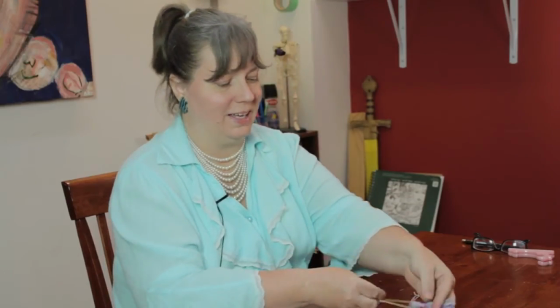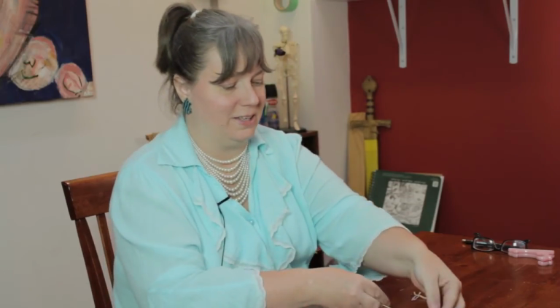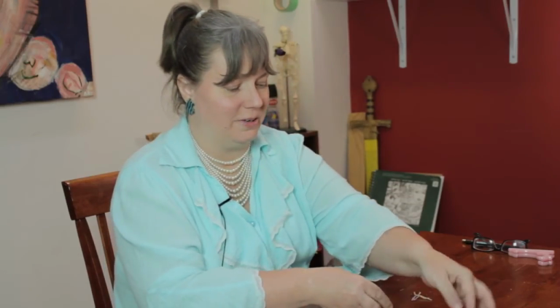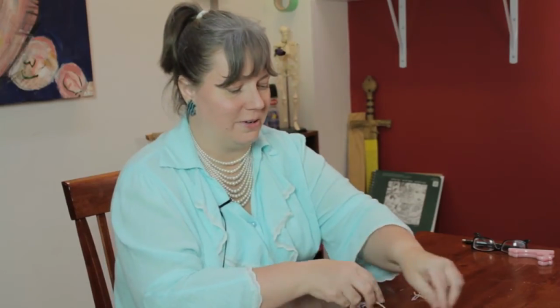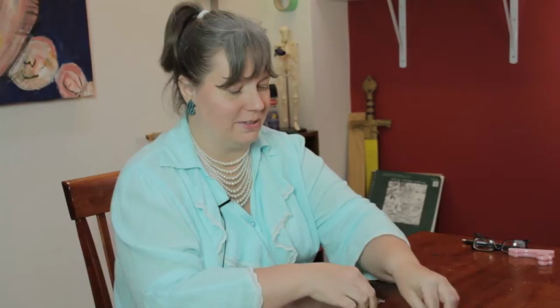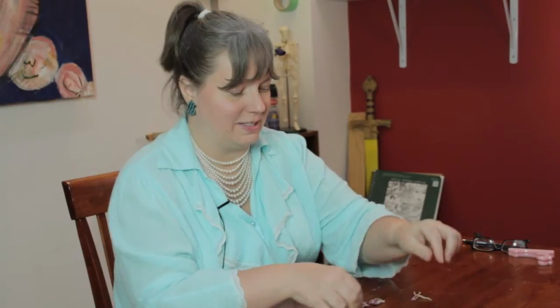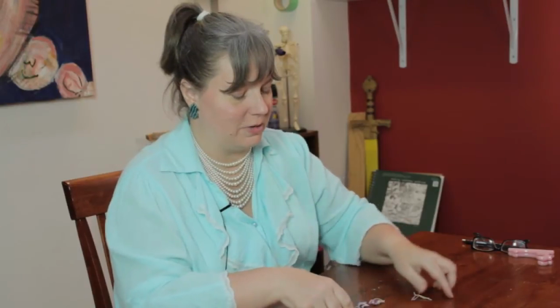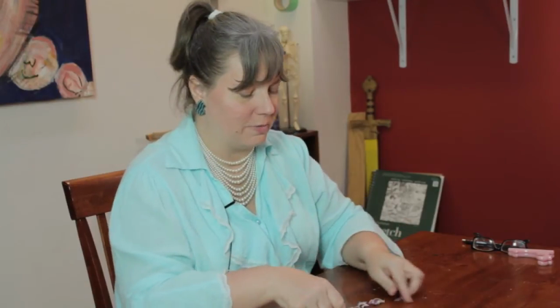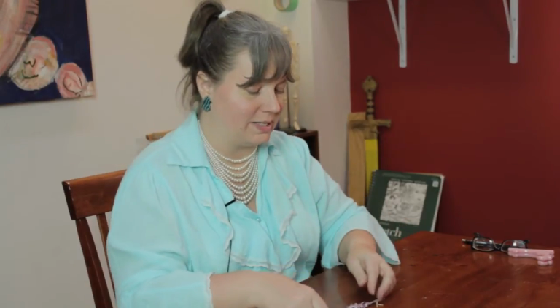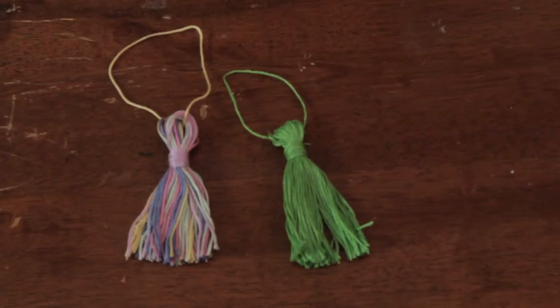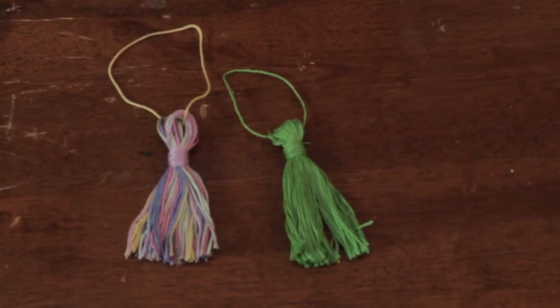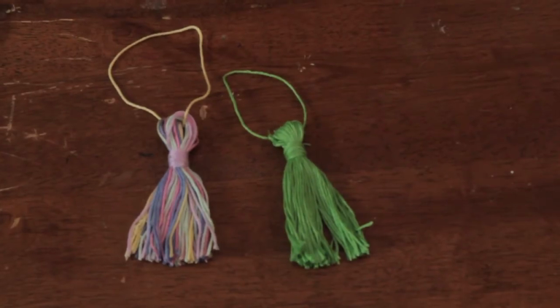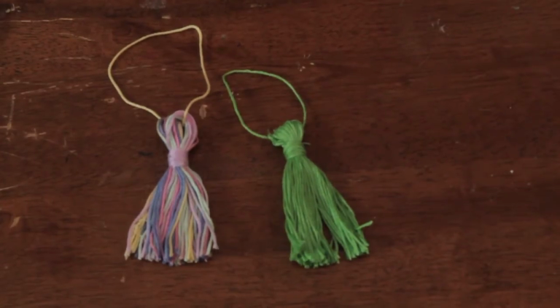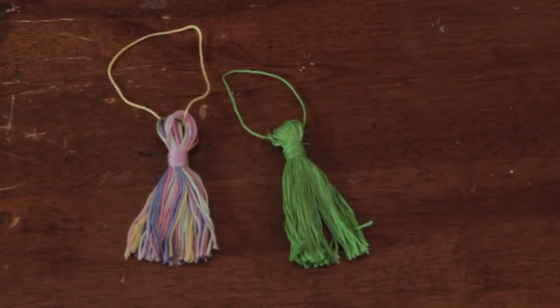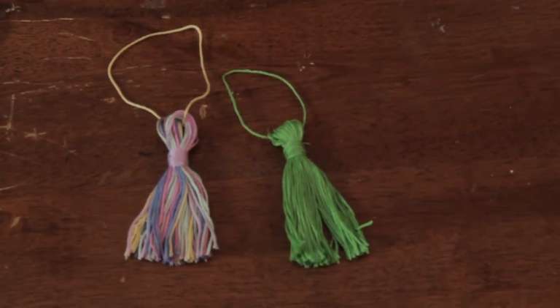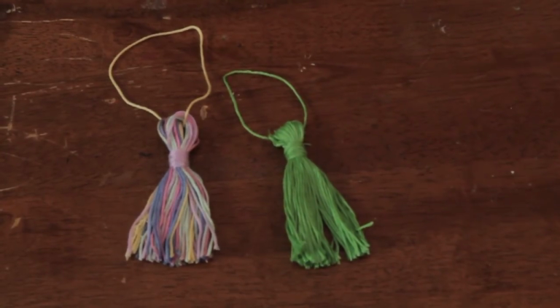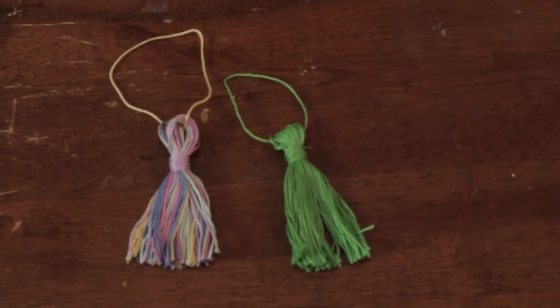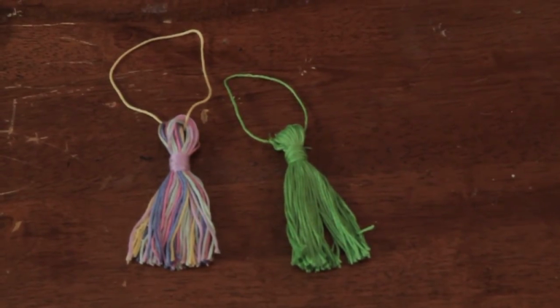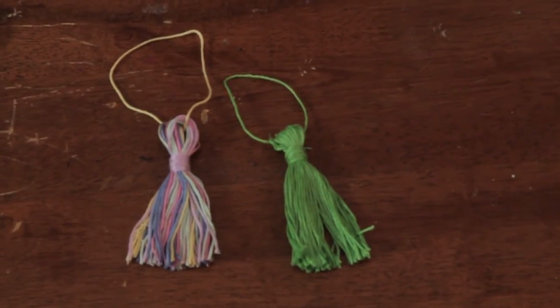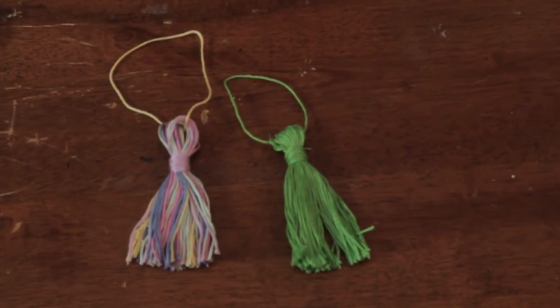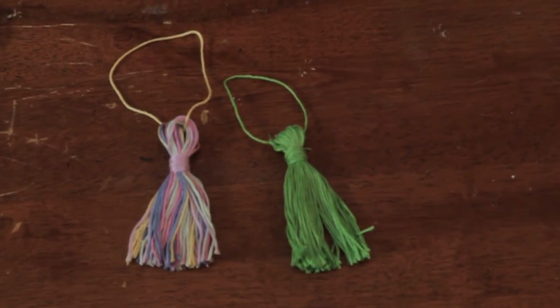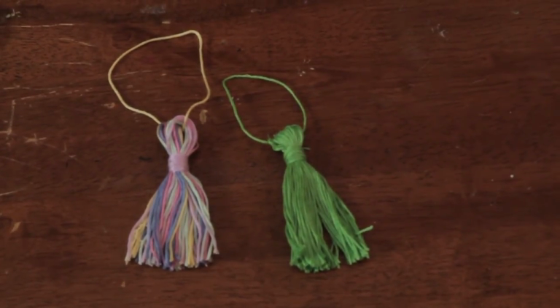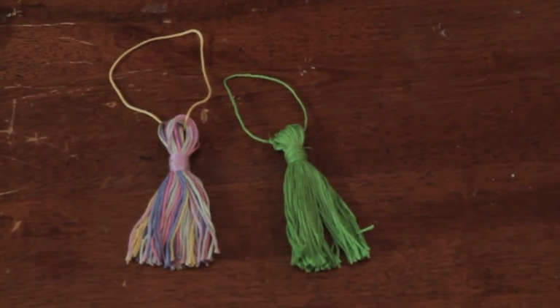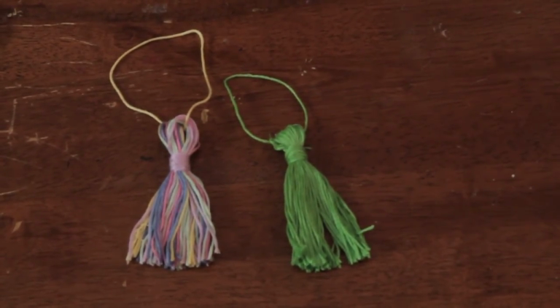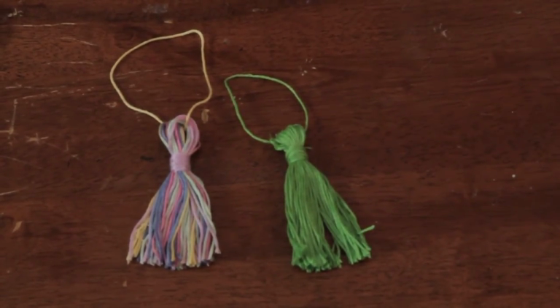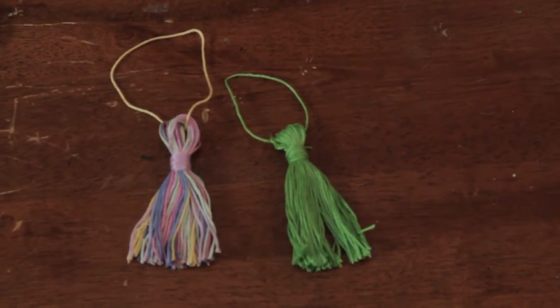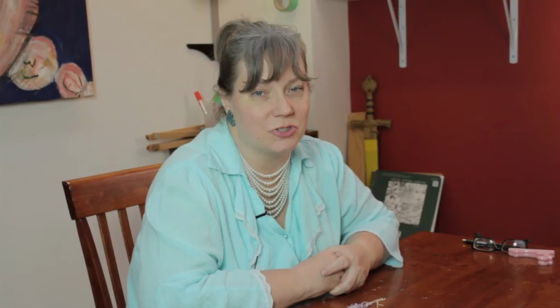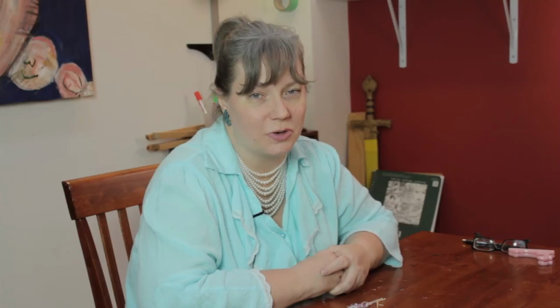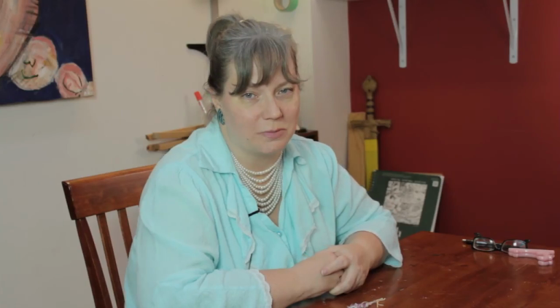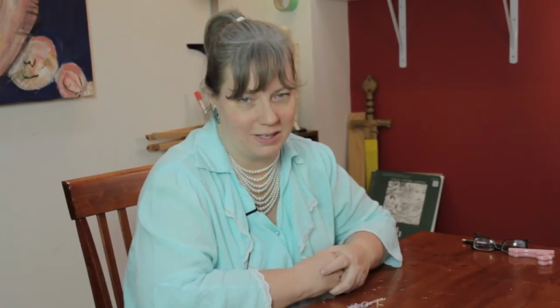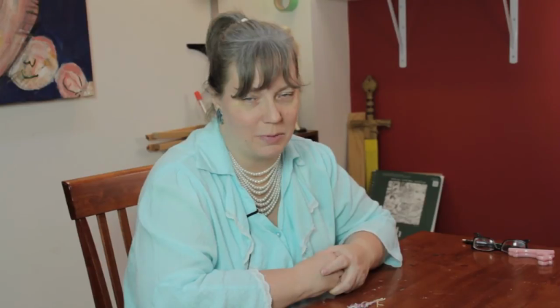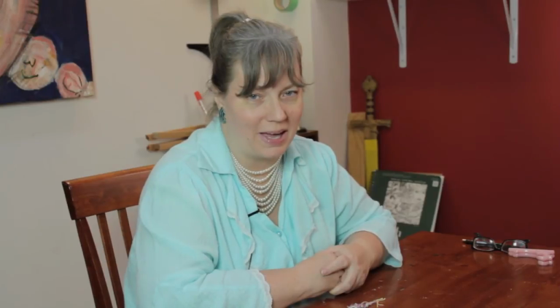And there you go. That's how you can make a tassel for your shower curtain. My name is Linda Hutchinson. Thank you so much for joining me. Bye-bye.